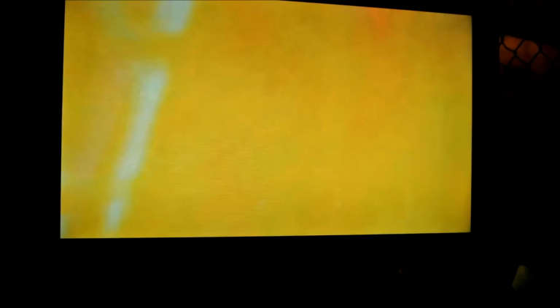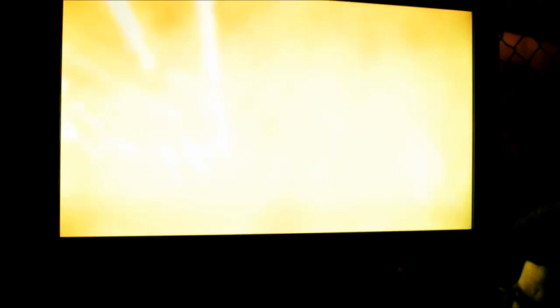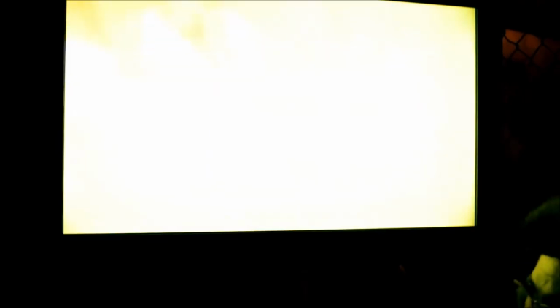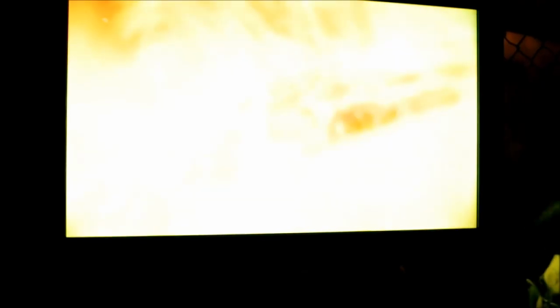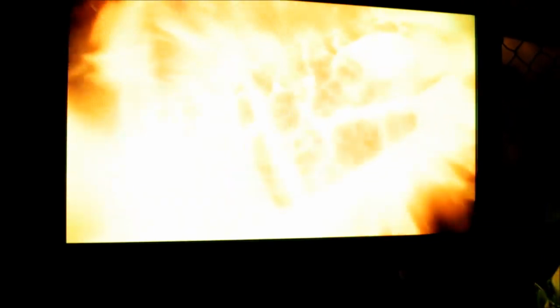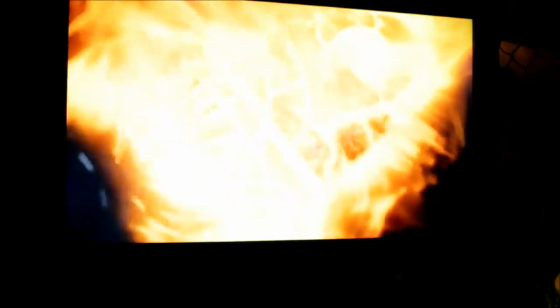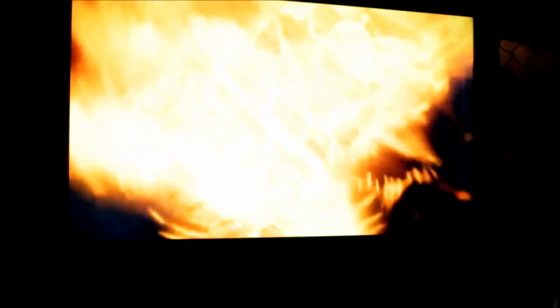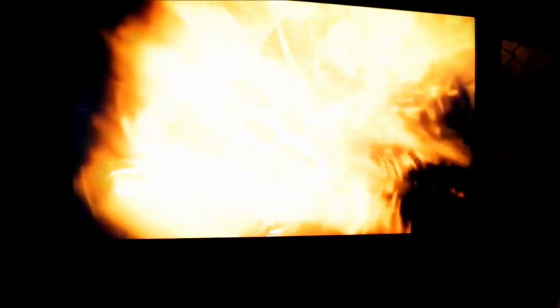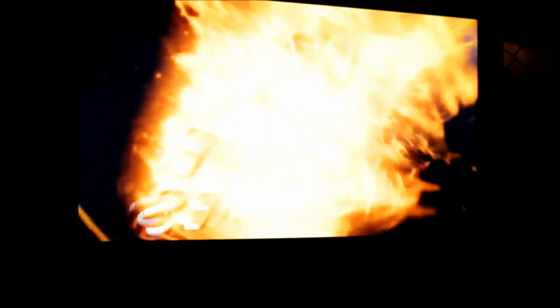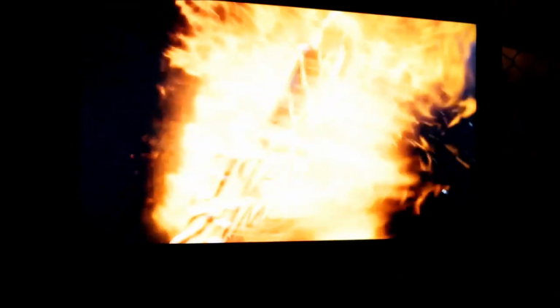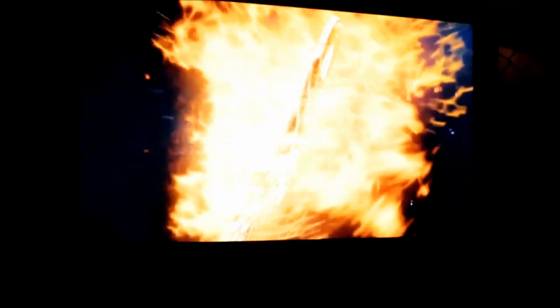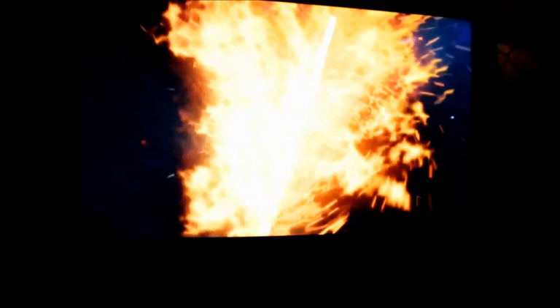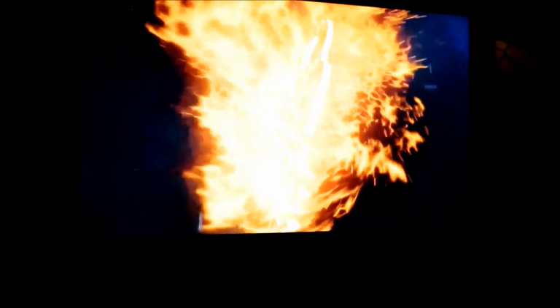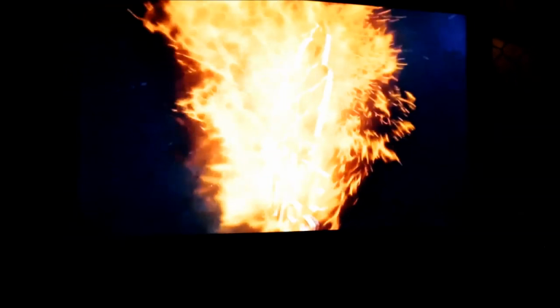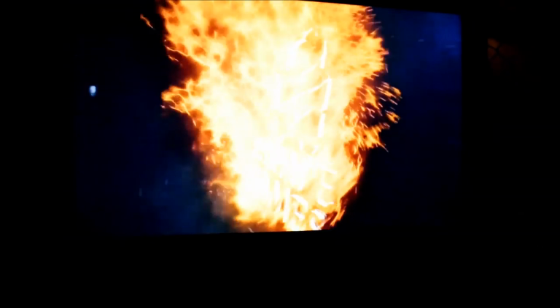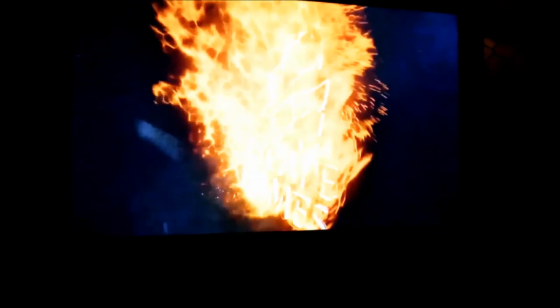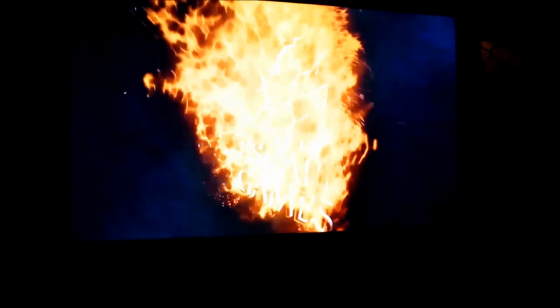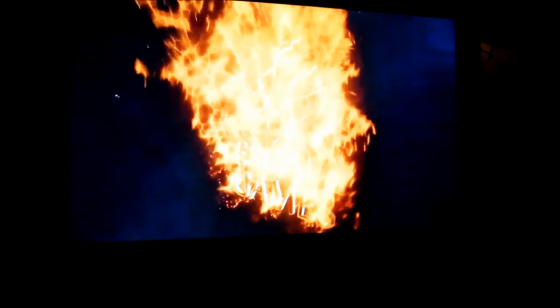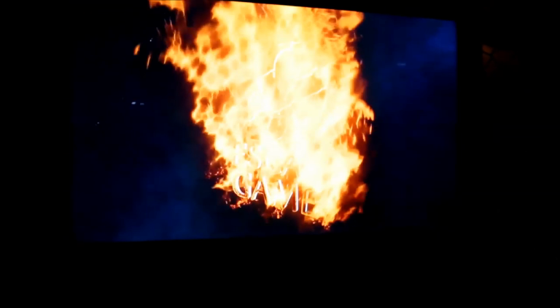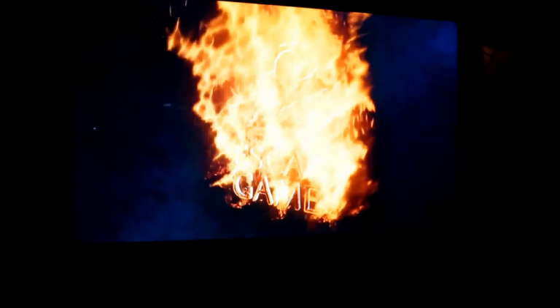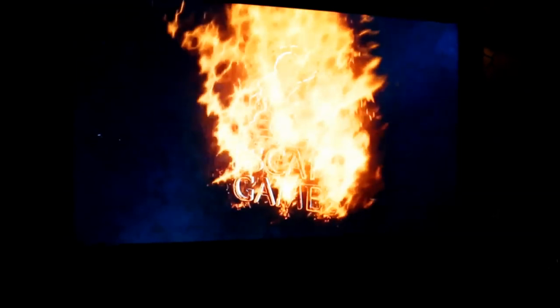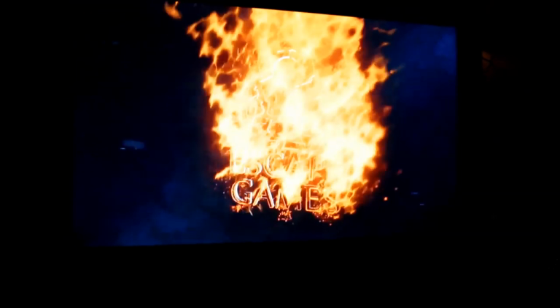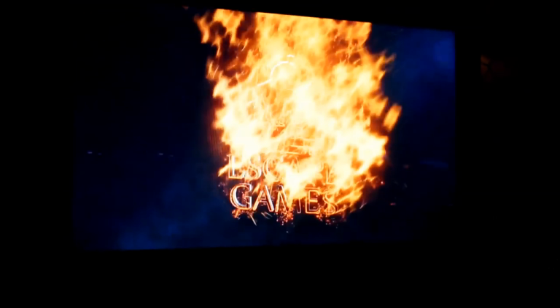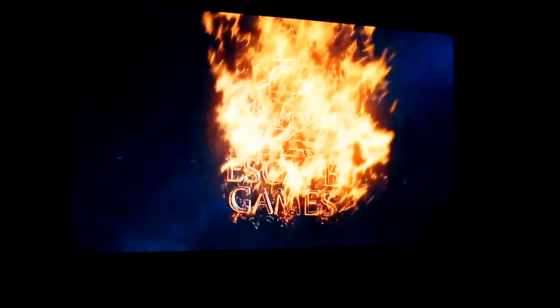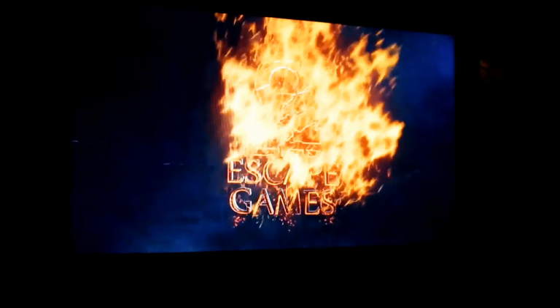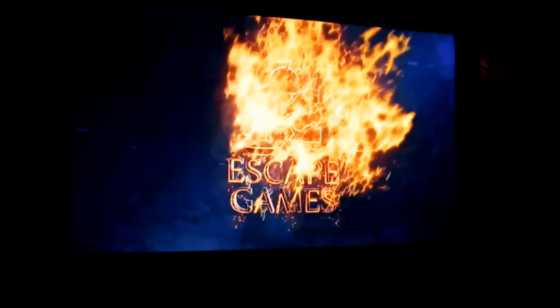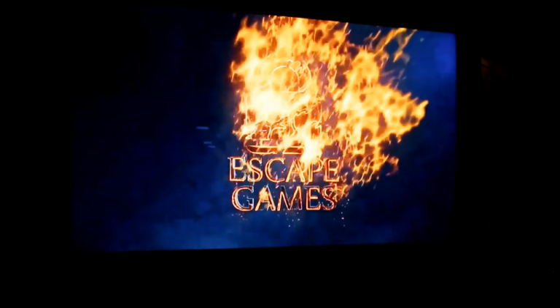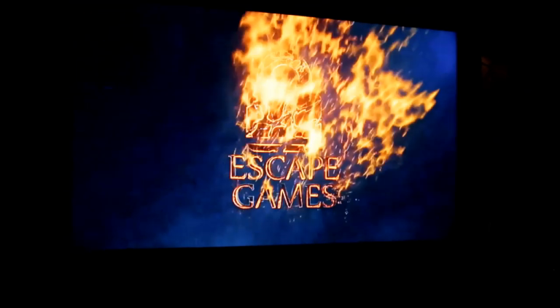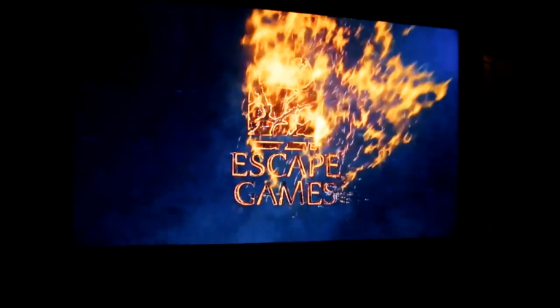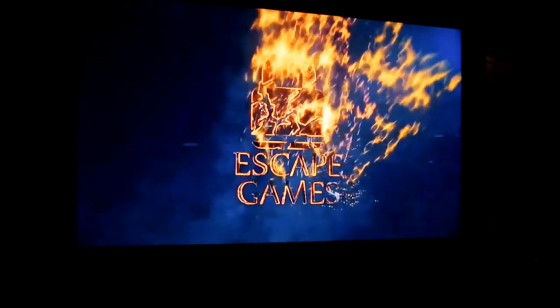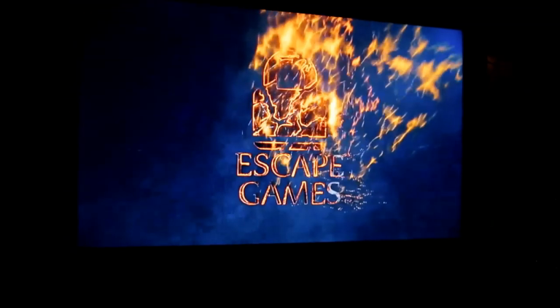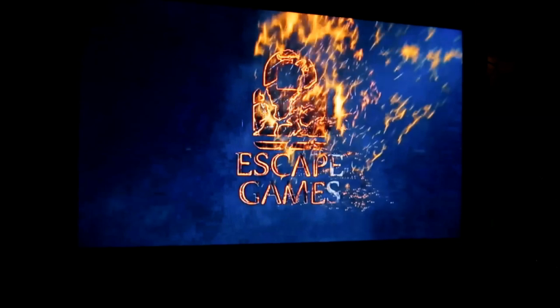Welcome to Escape Games Canada. The following information will help you during your mission.